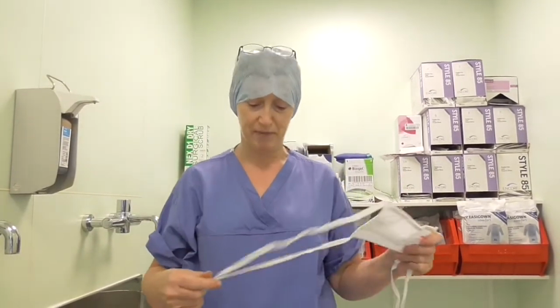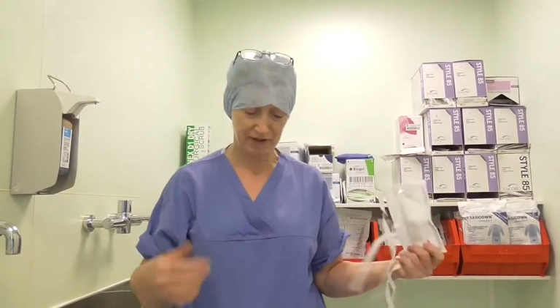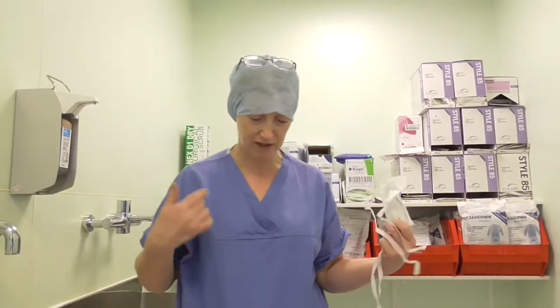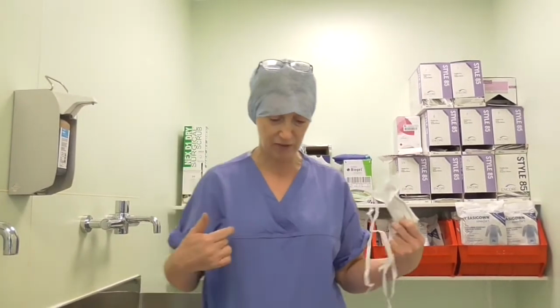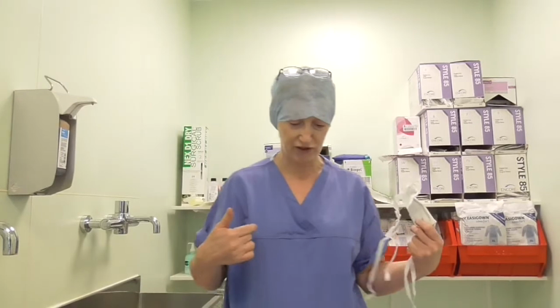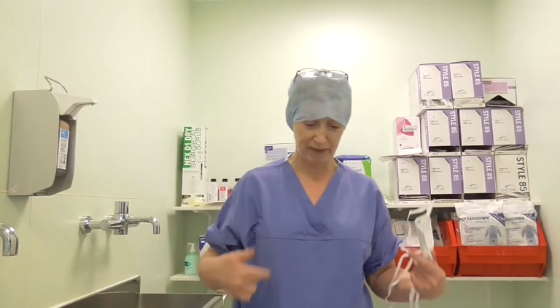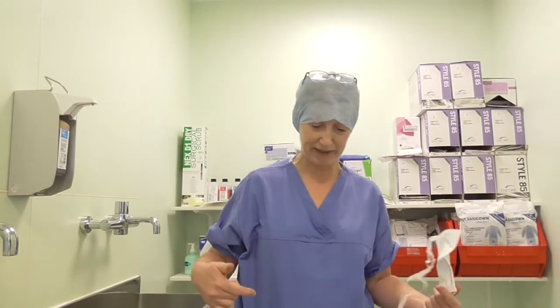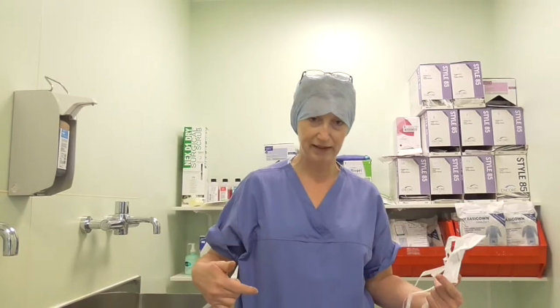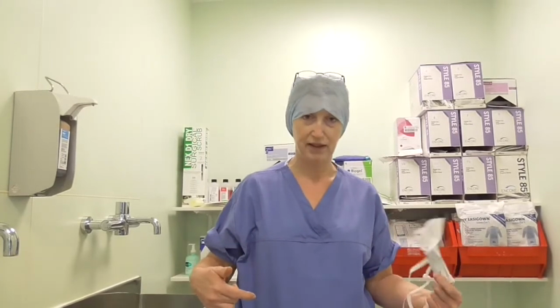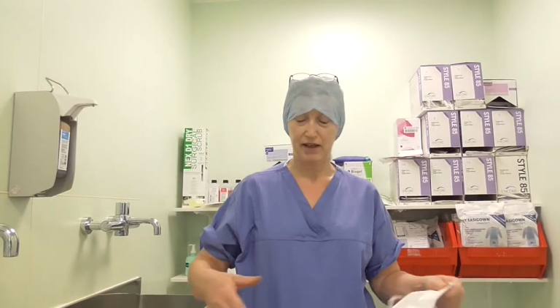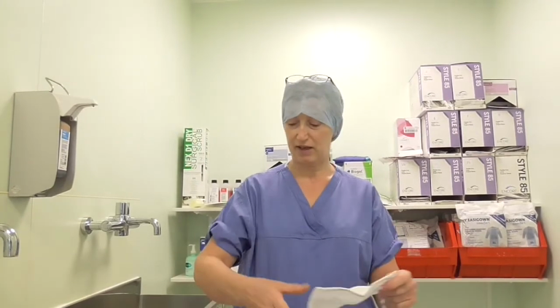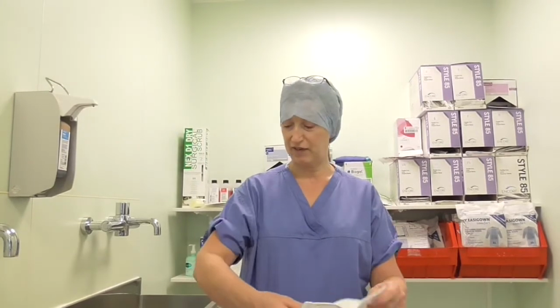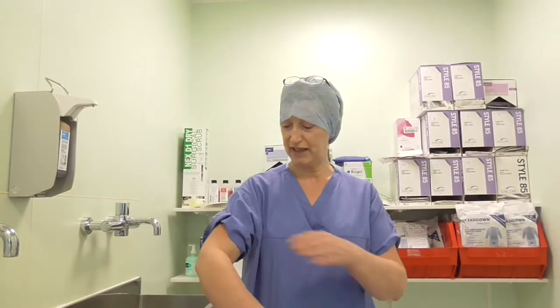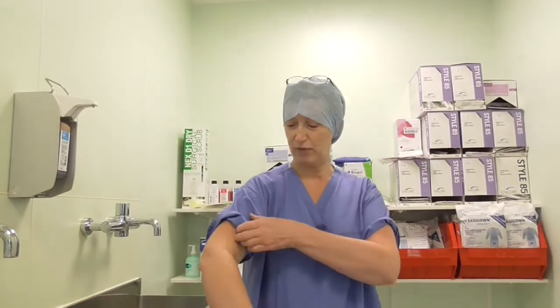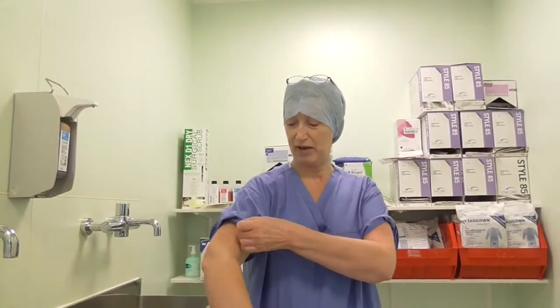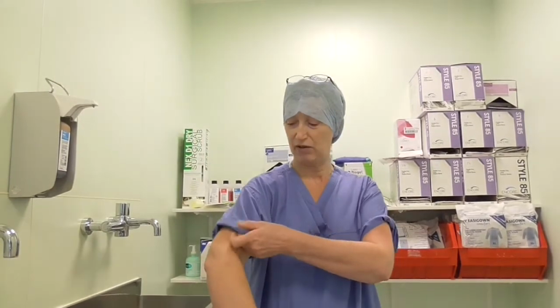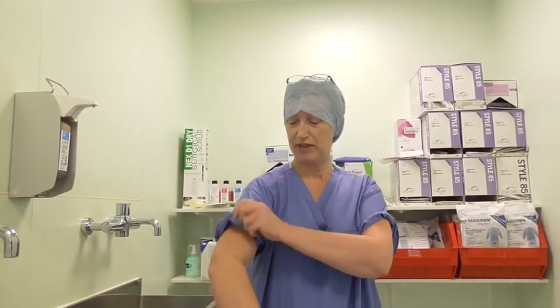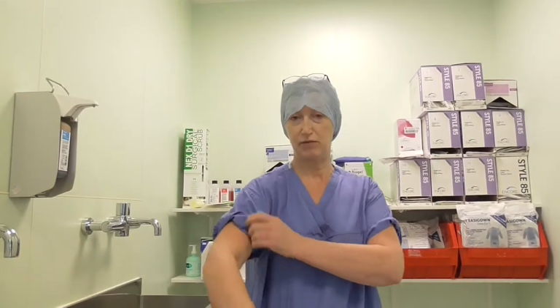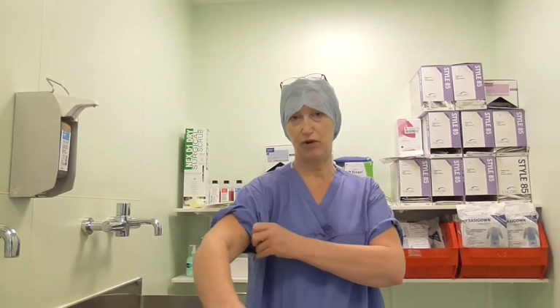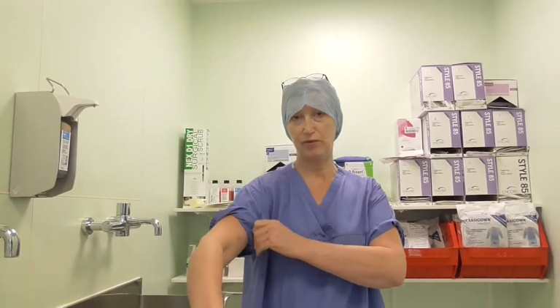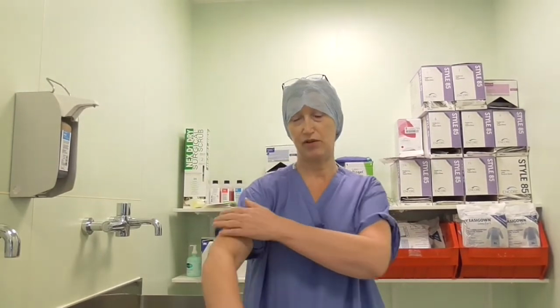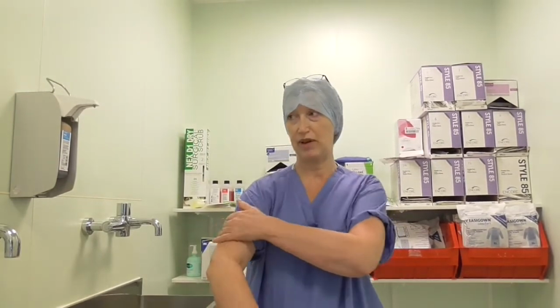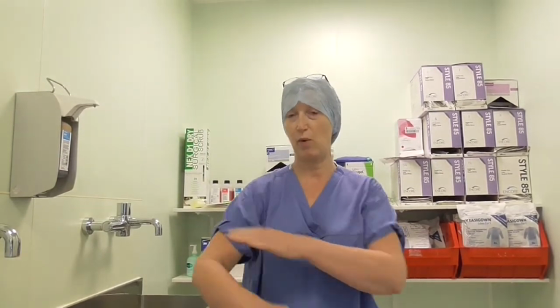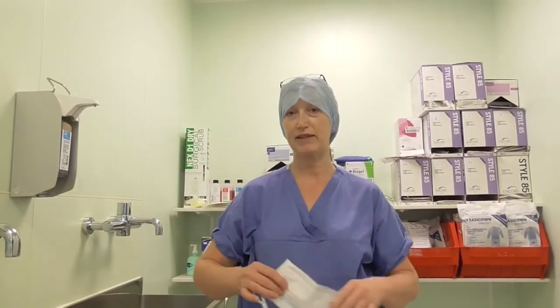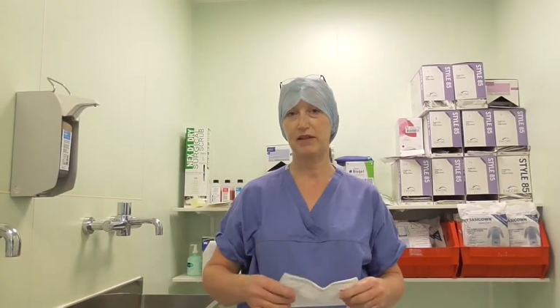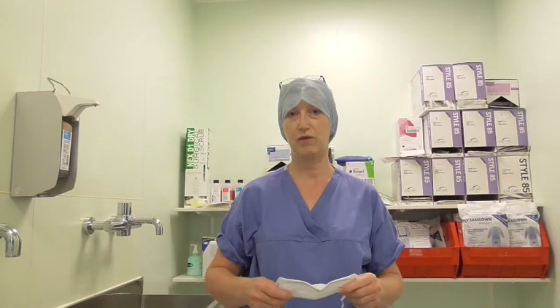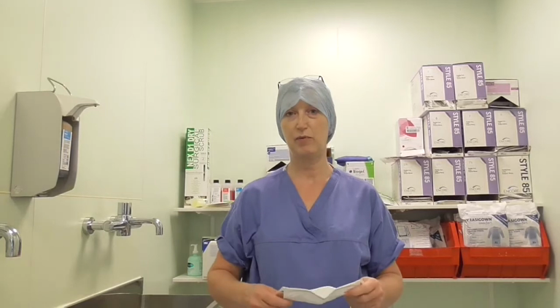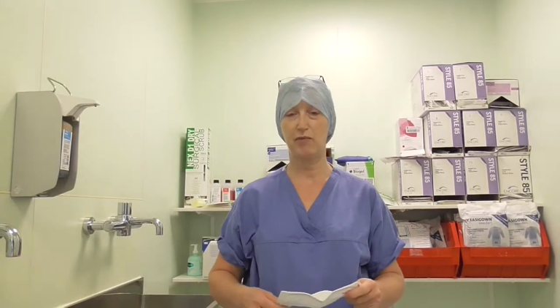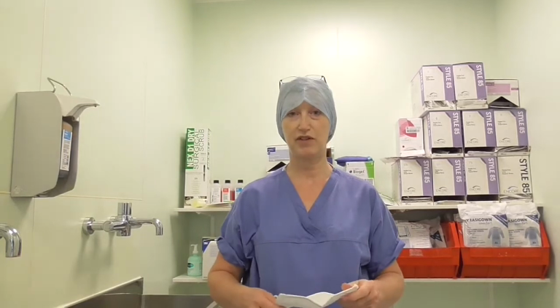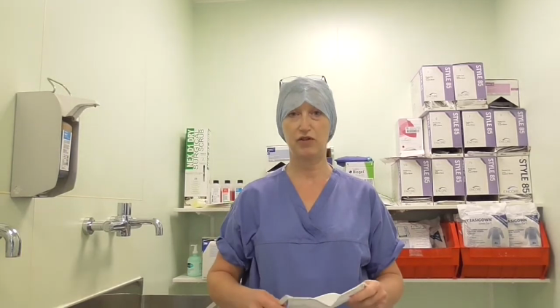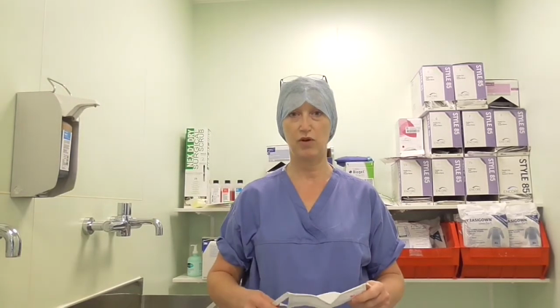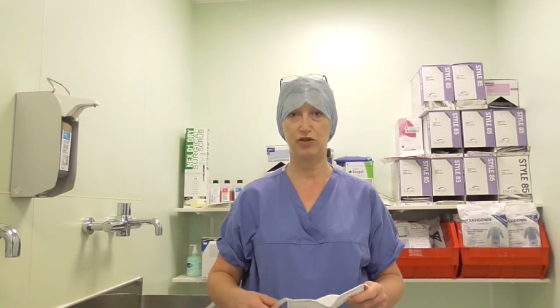Your theatre clothing should be clean. If your sleeves are a bit long, you need to roll them up so they don't get wet when you perform the surgical wash.